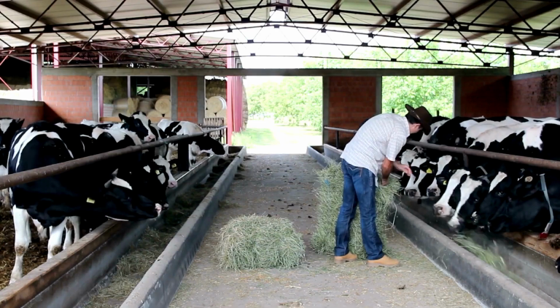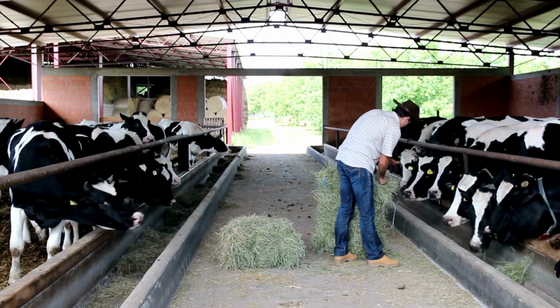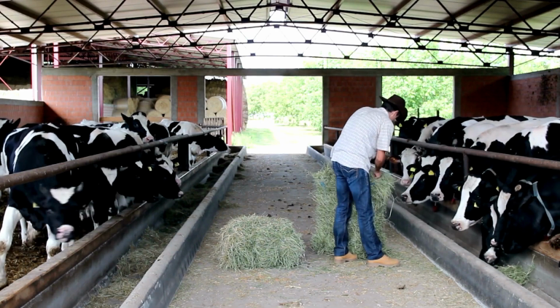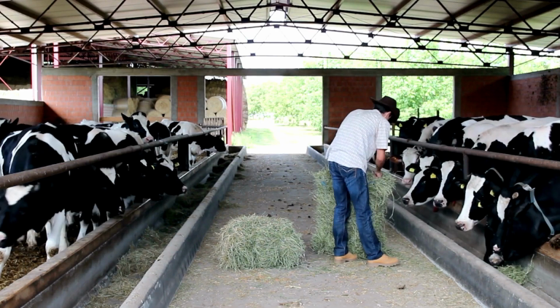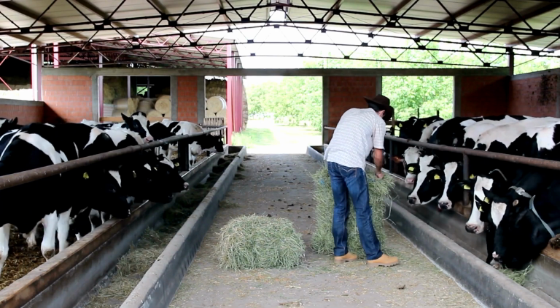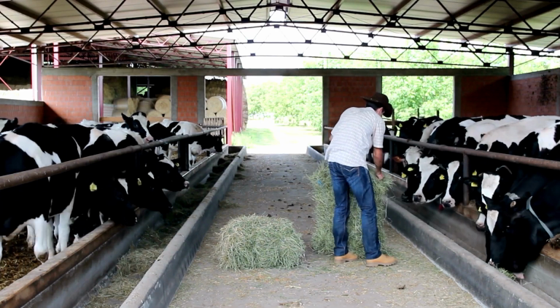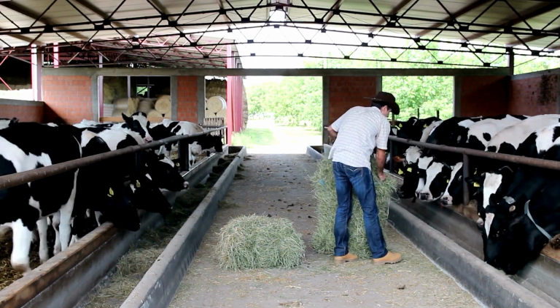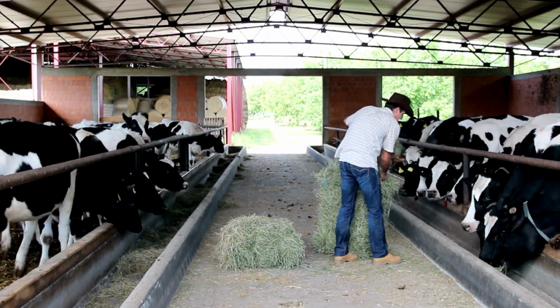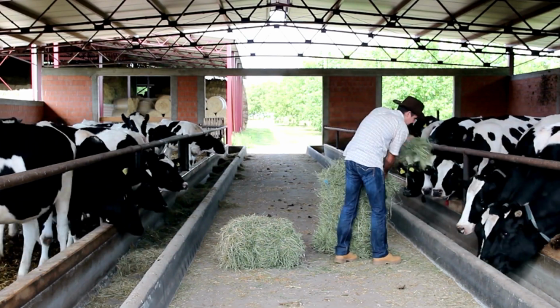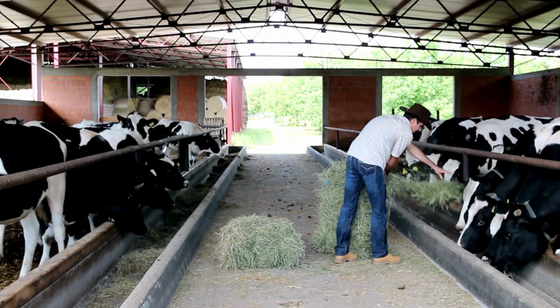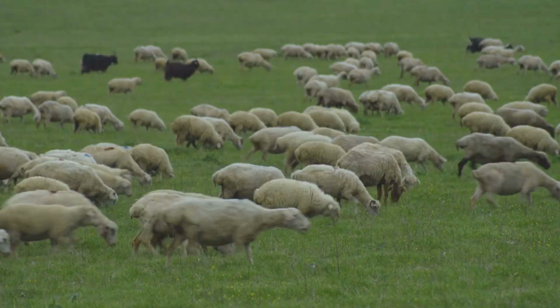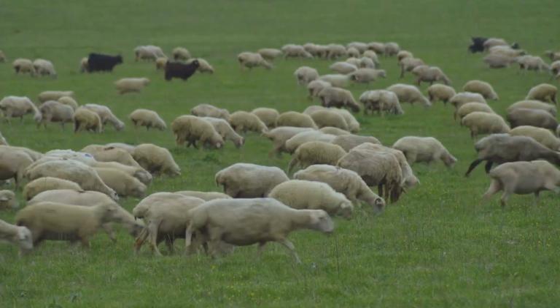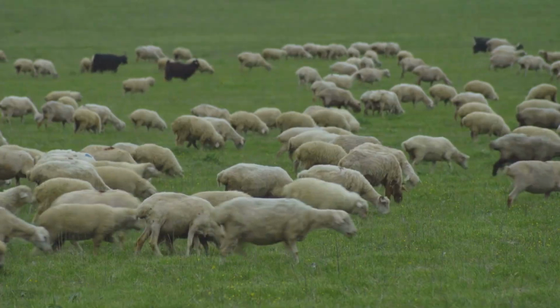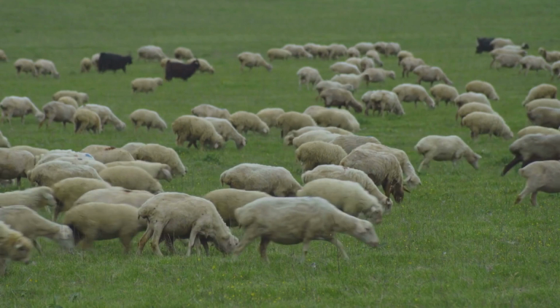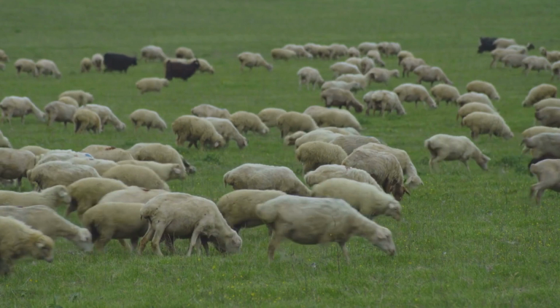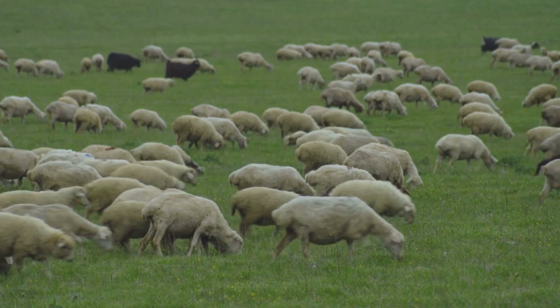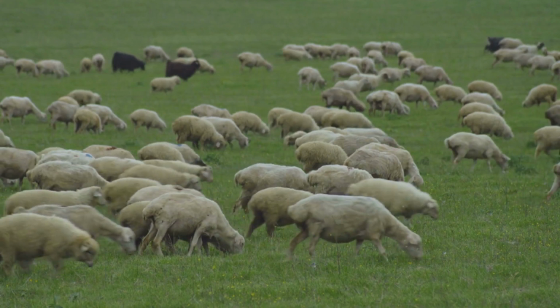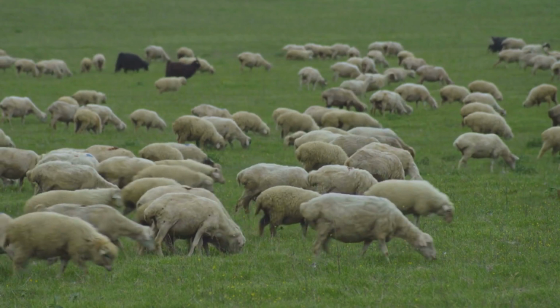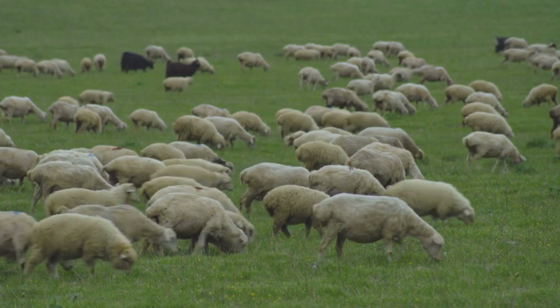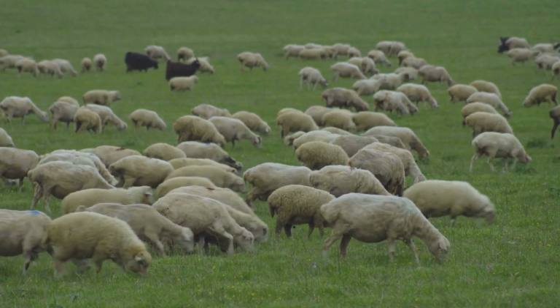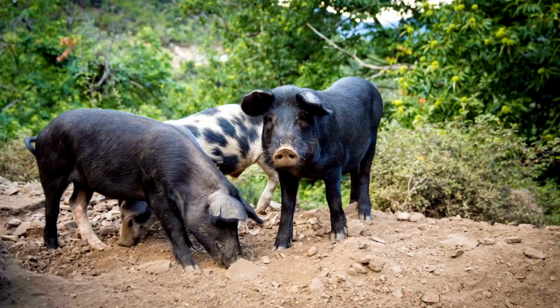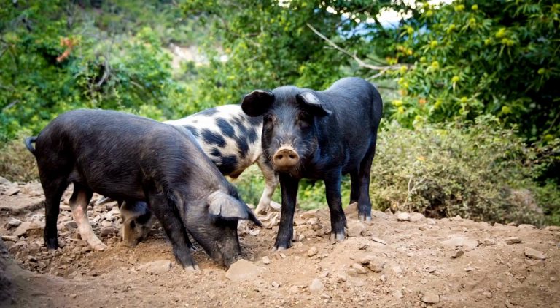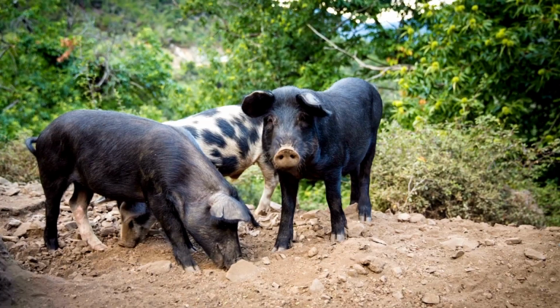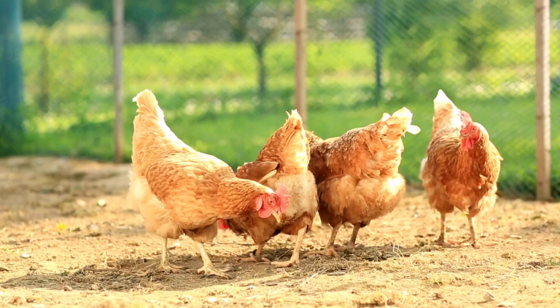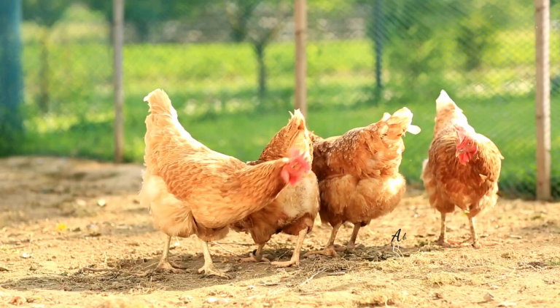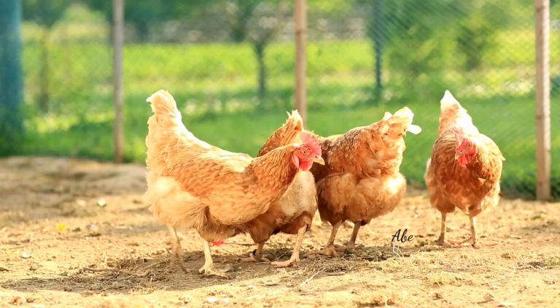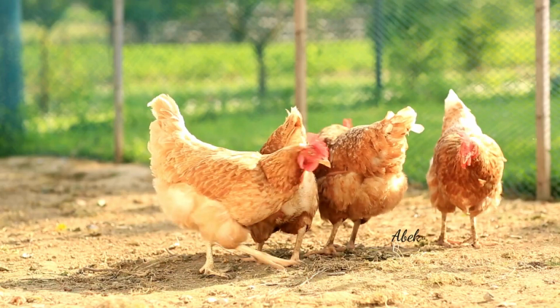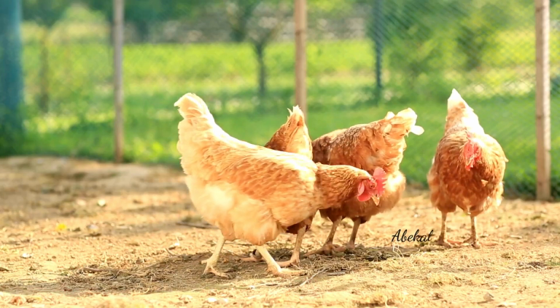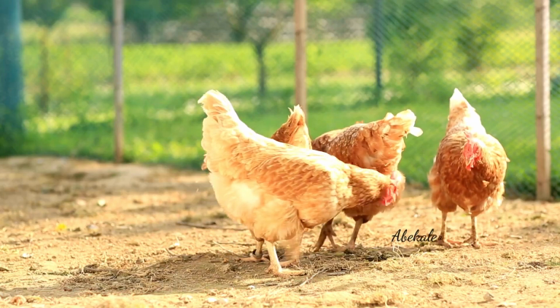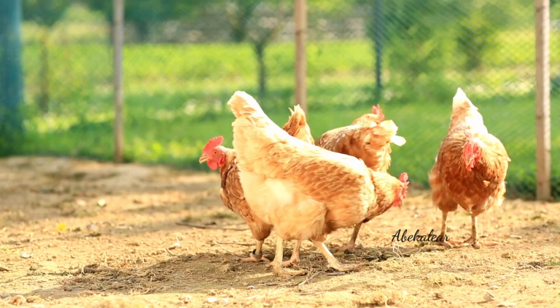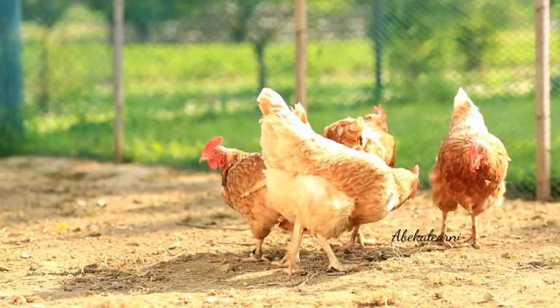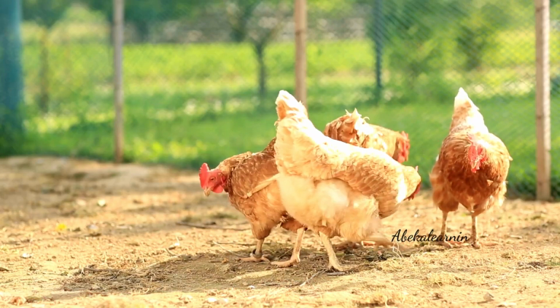Some farmers raise milk cows, or cattle, sheep, pigs, chickens, or turkeys, which give us meat.